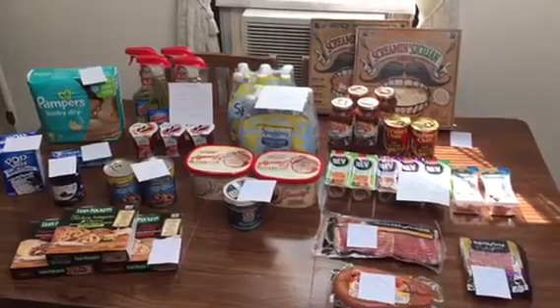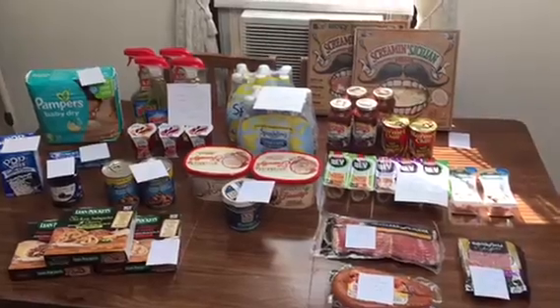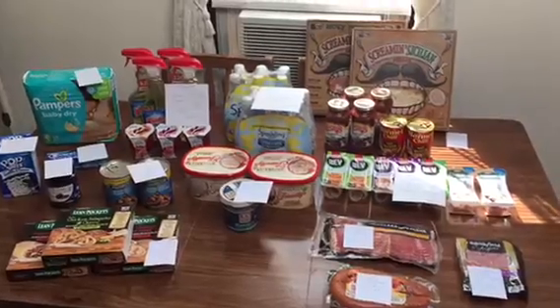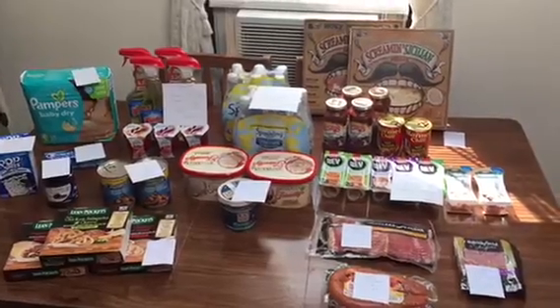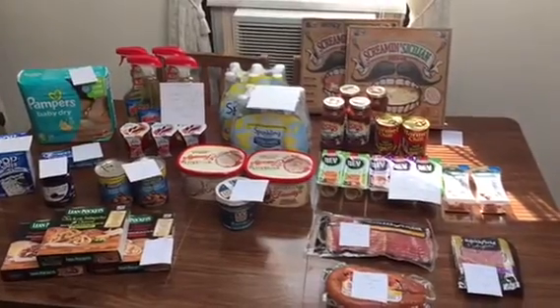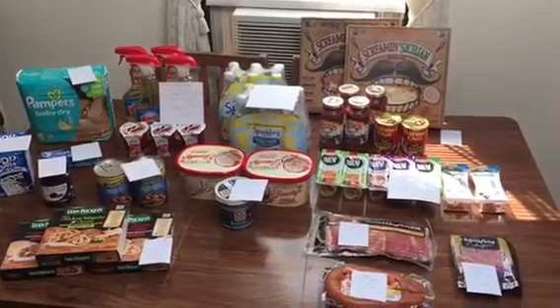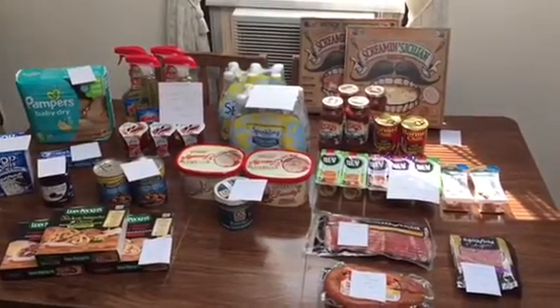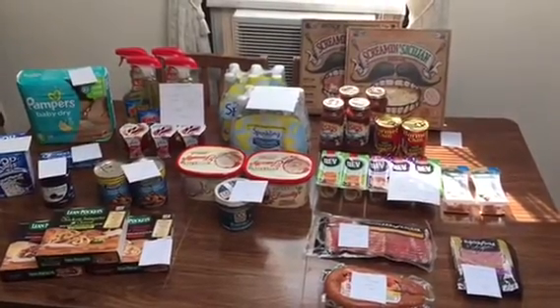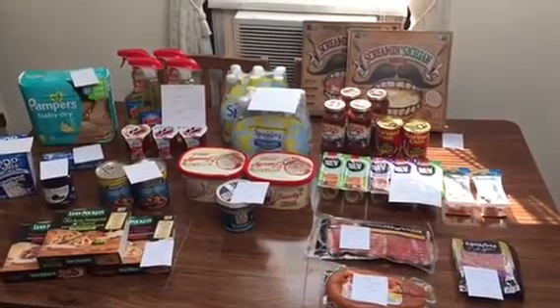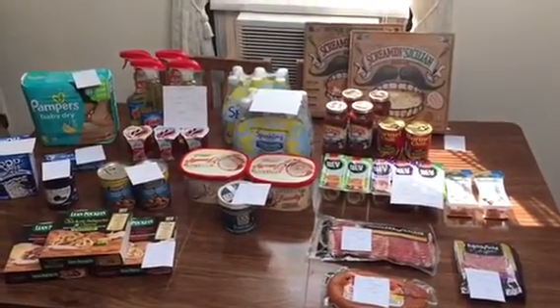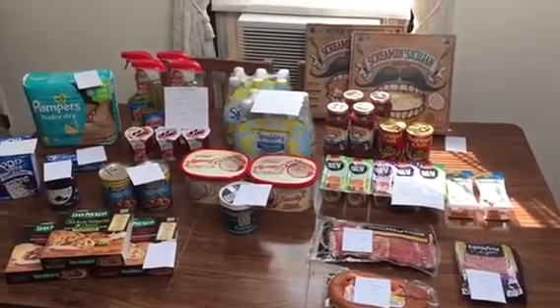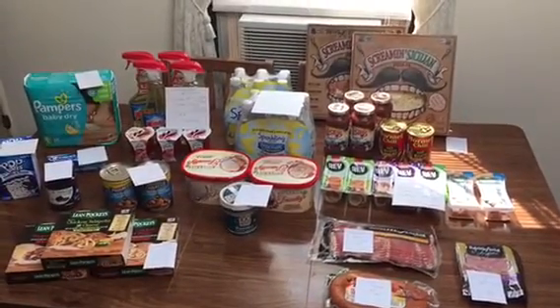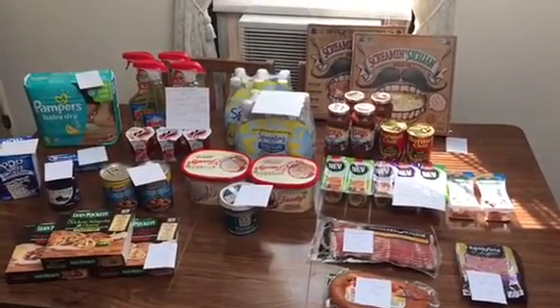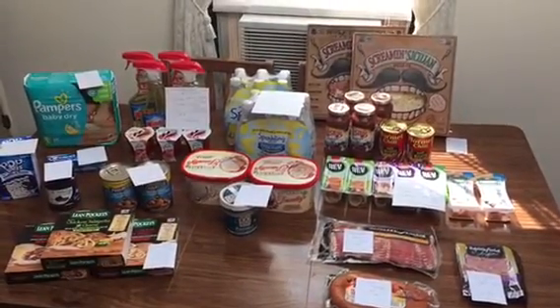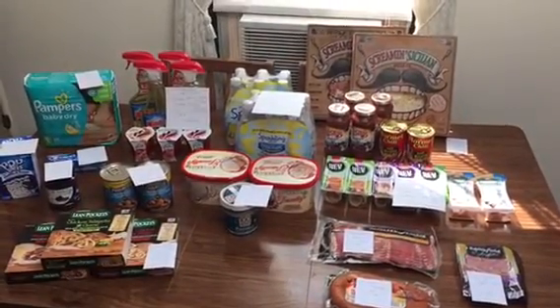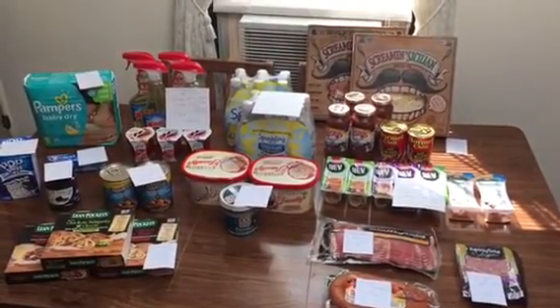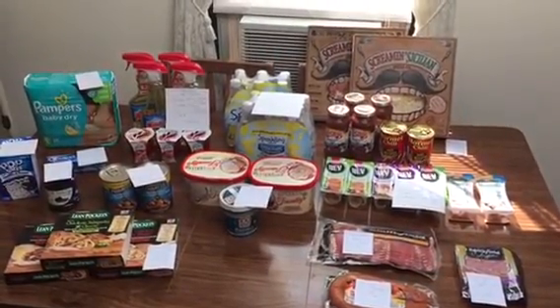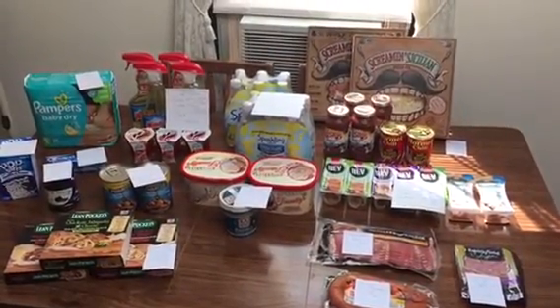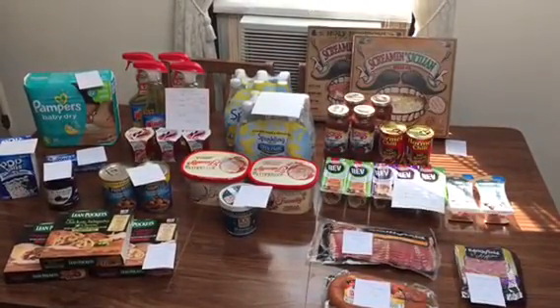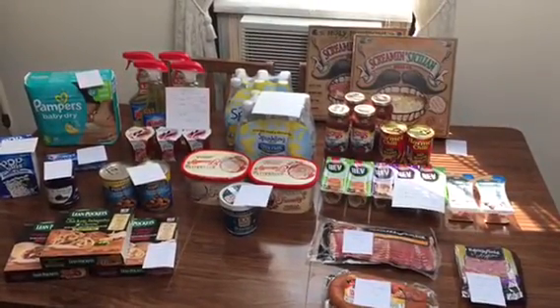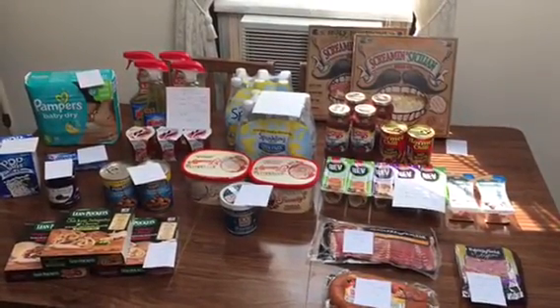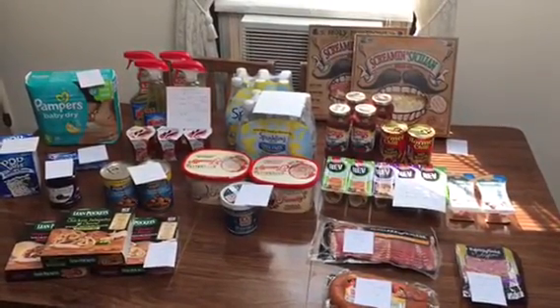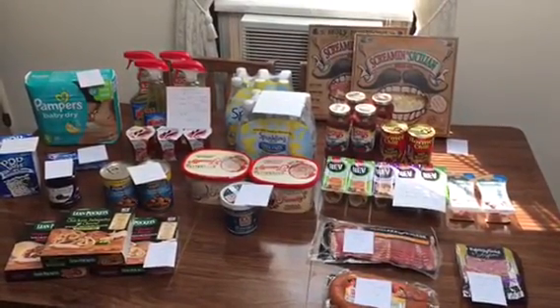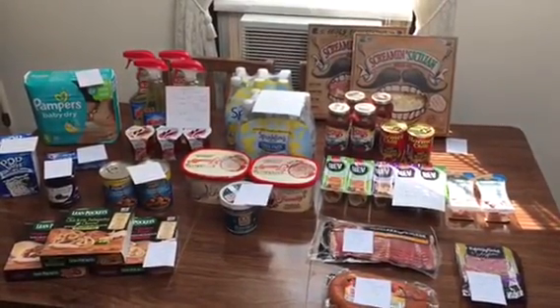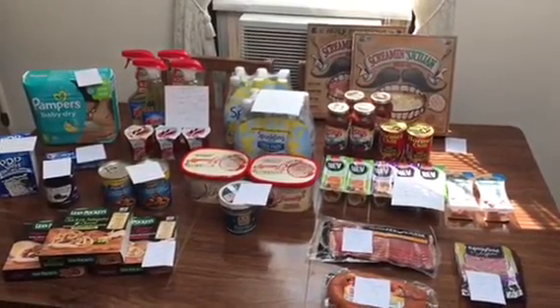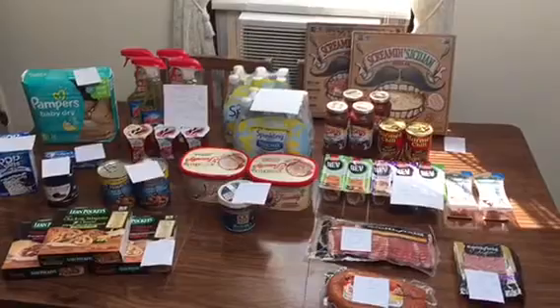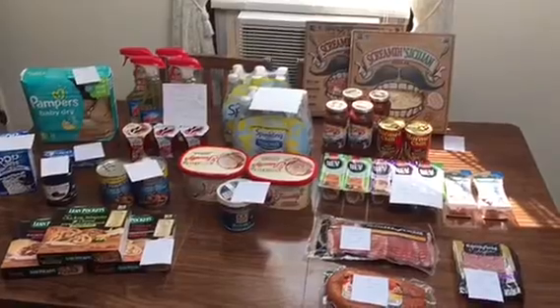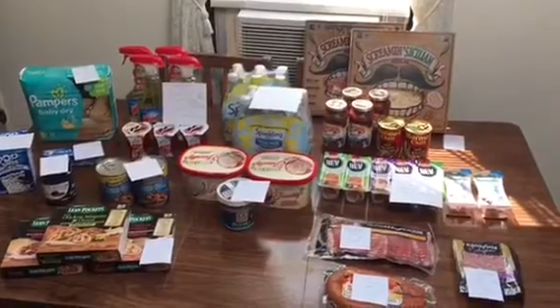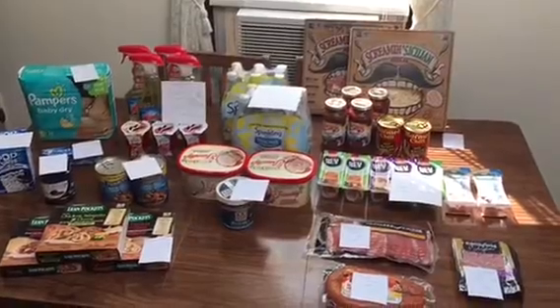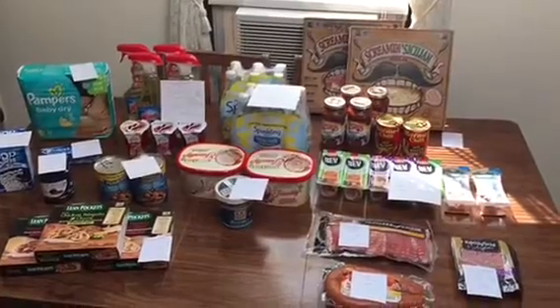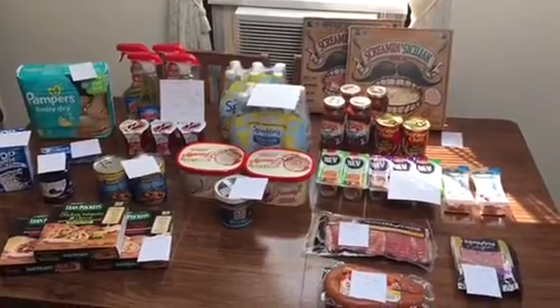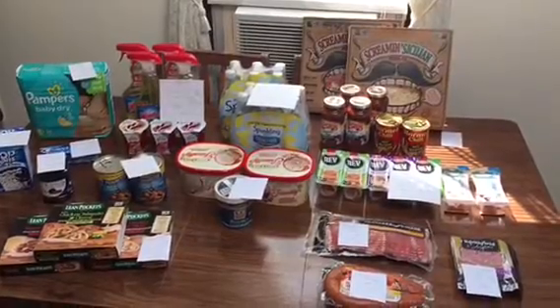This is my giant couponing haul for the week of September 15th through the 21st, 2017.